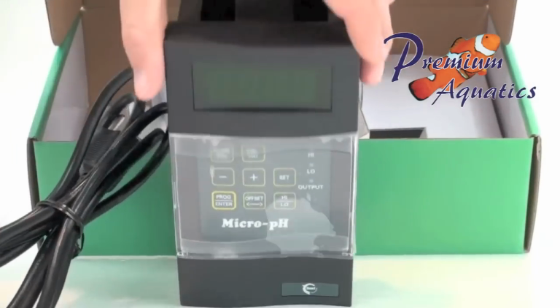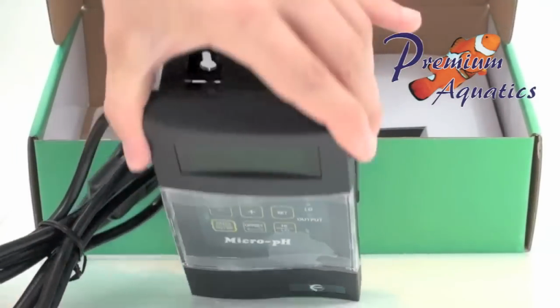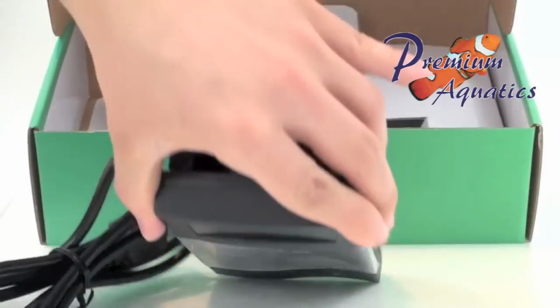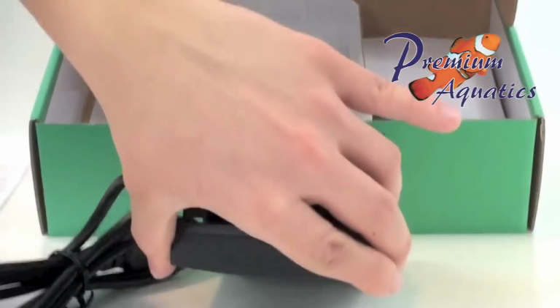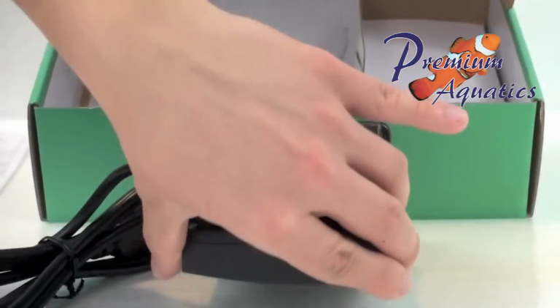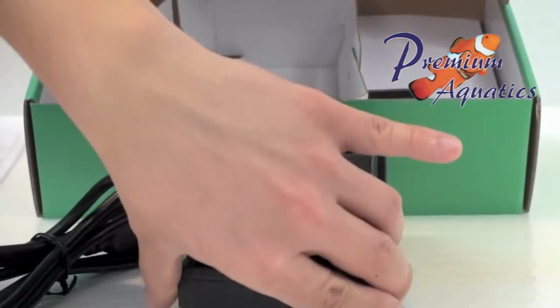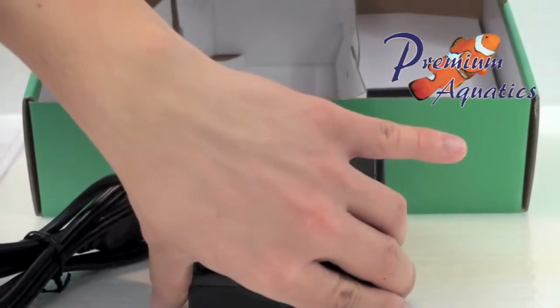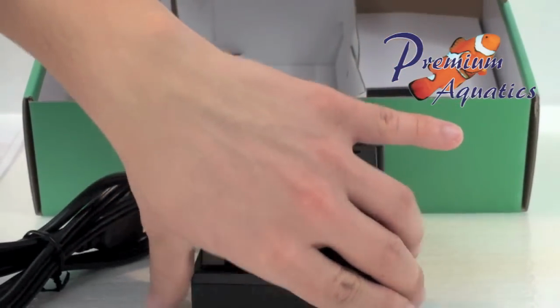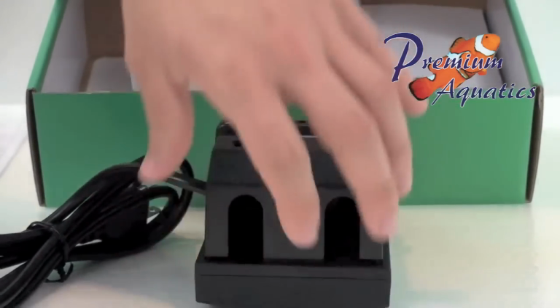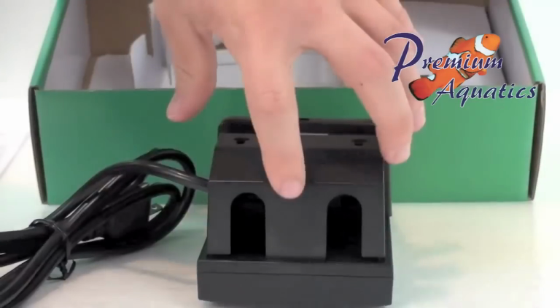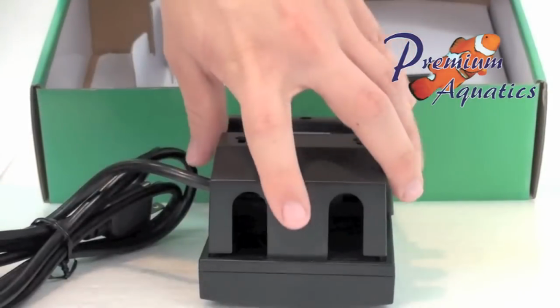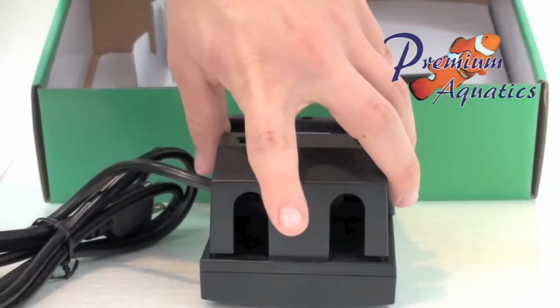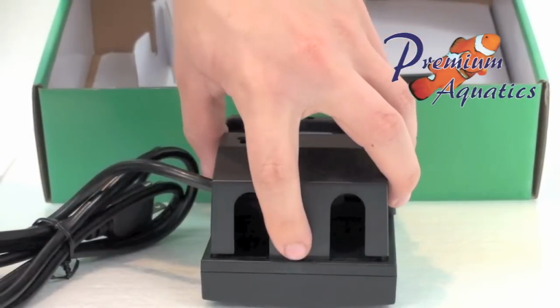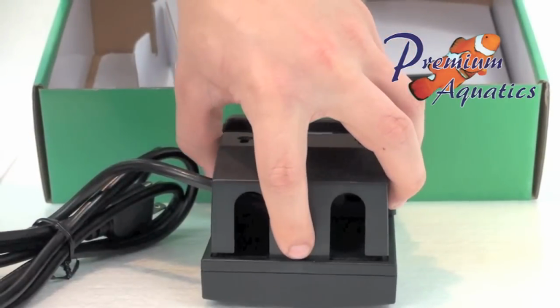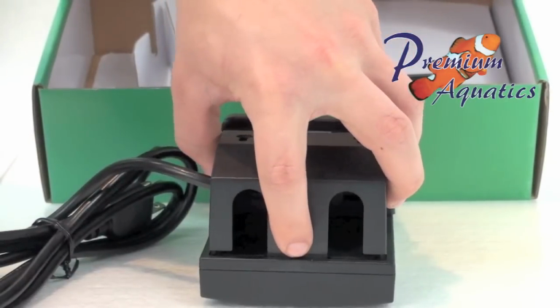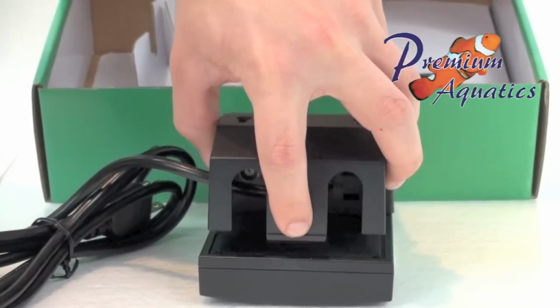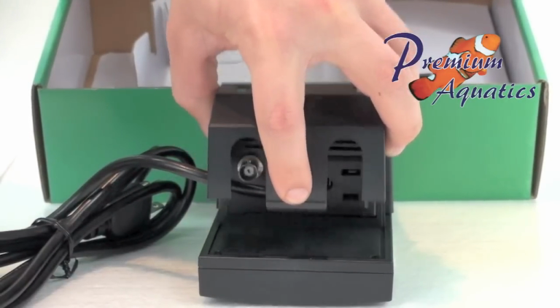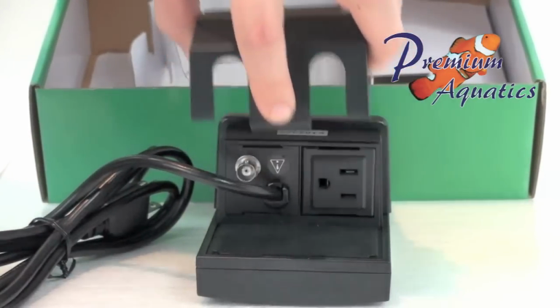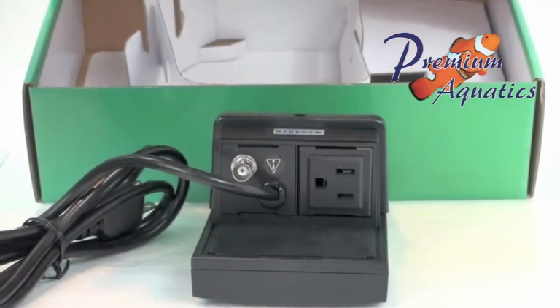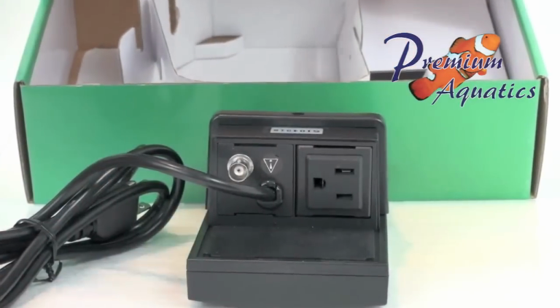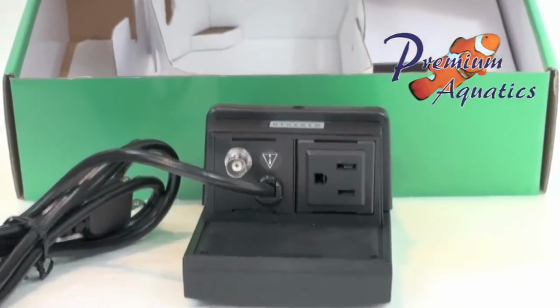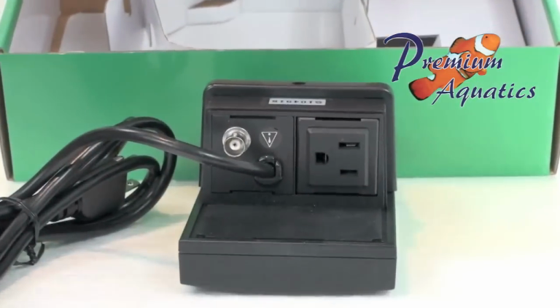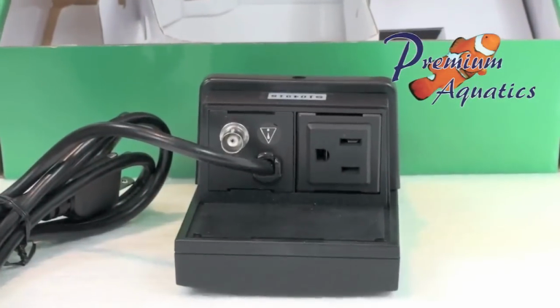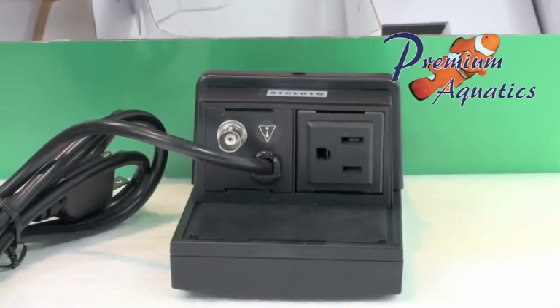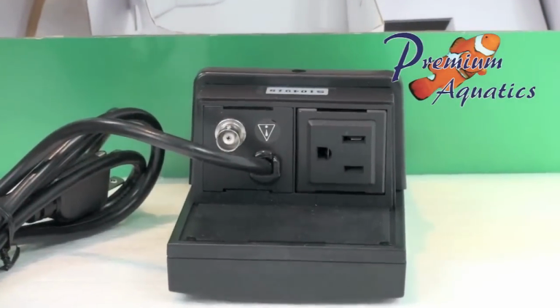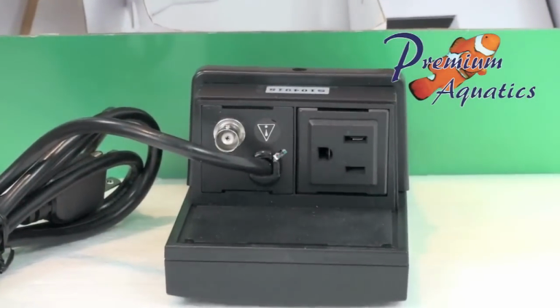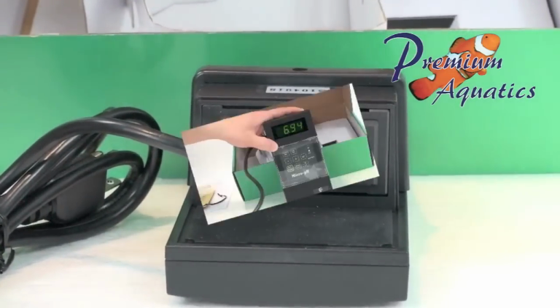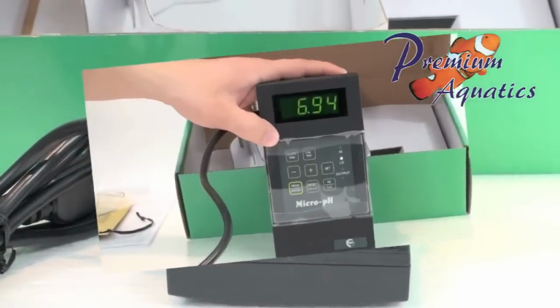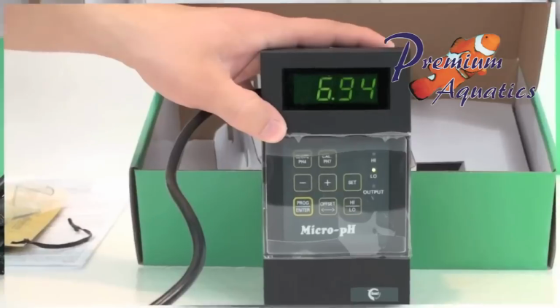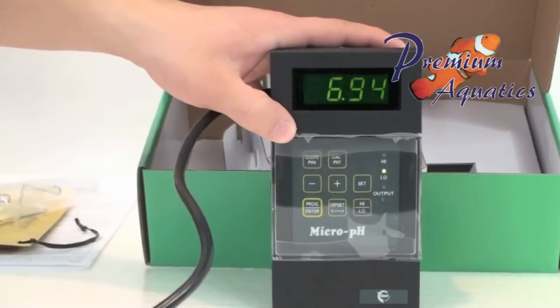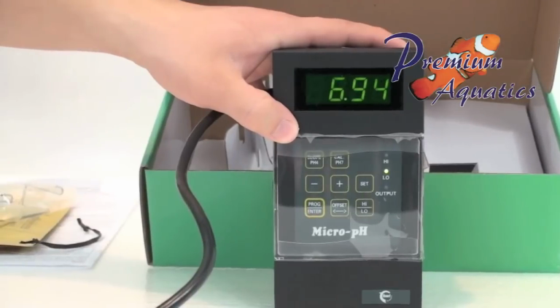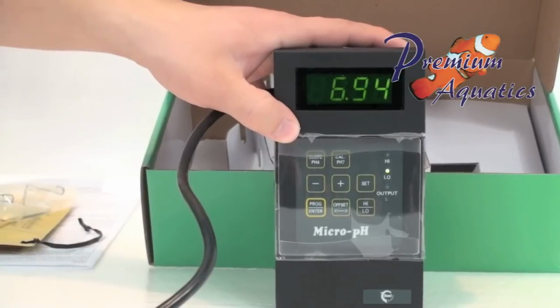An automatic digital calibration for pH 7 and pH 4. And lastly, a continuous display of the pH reading.